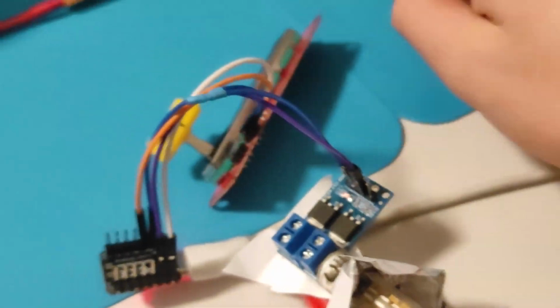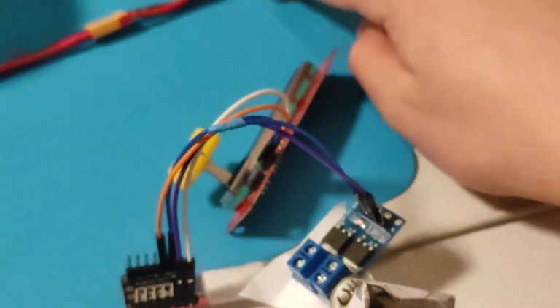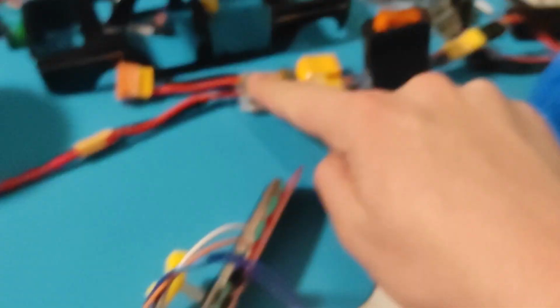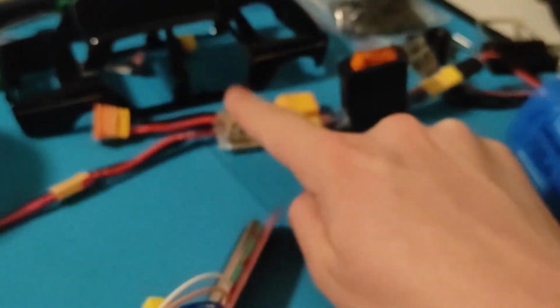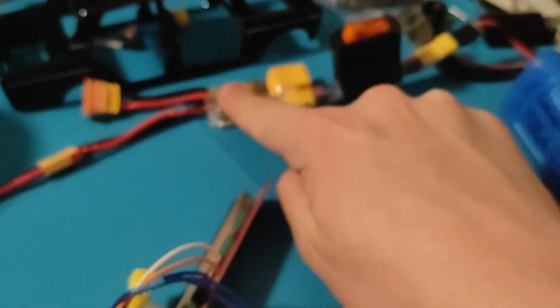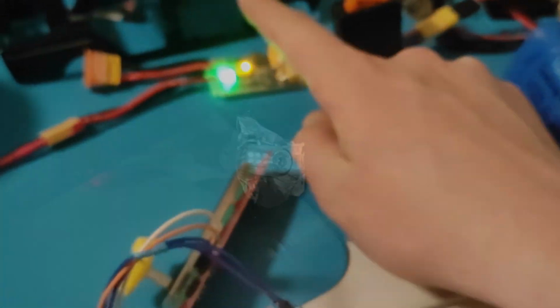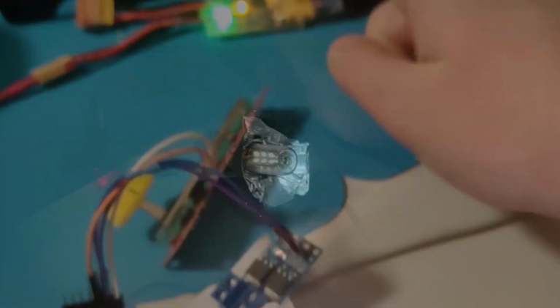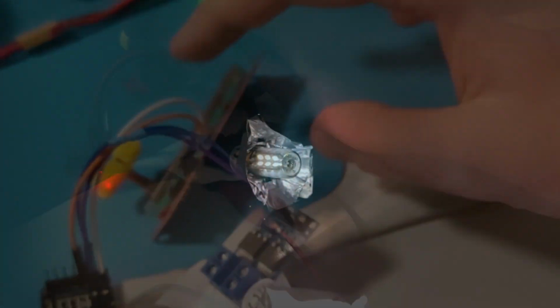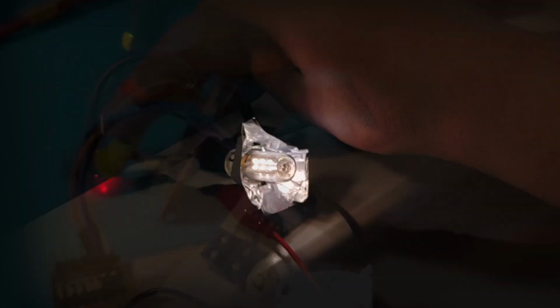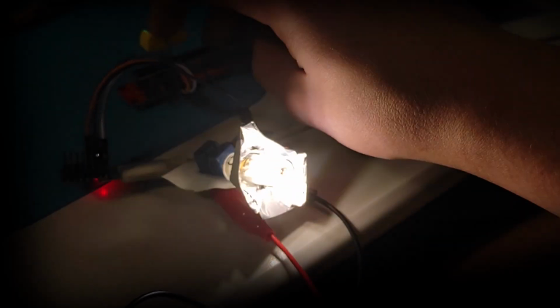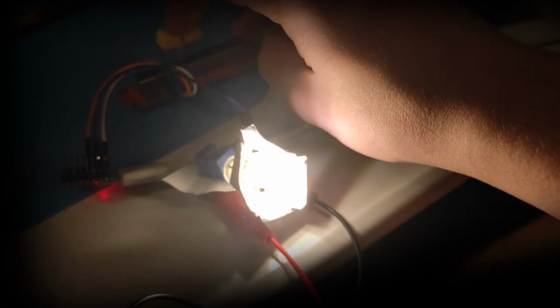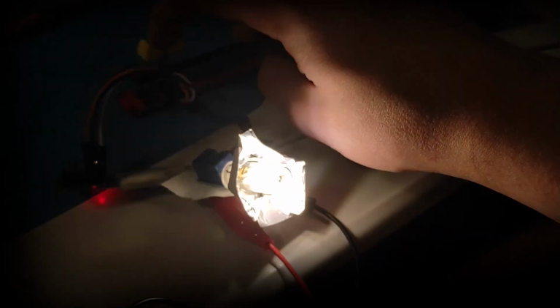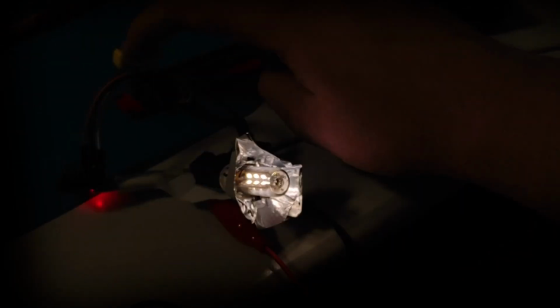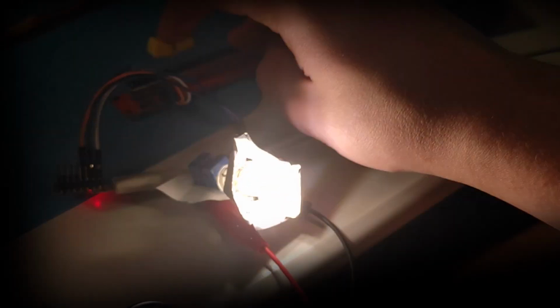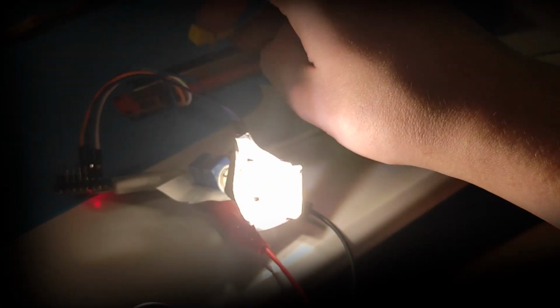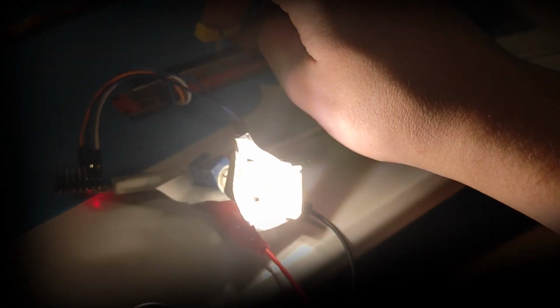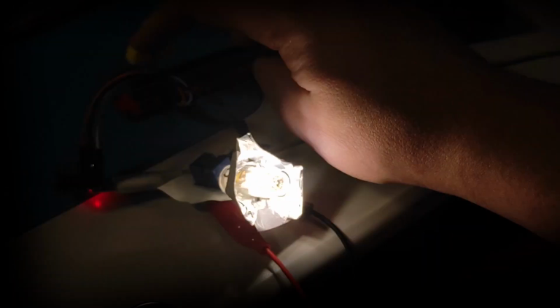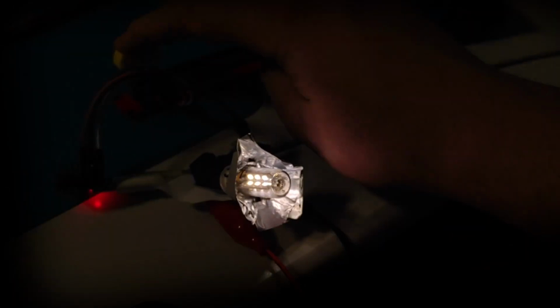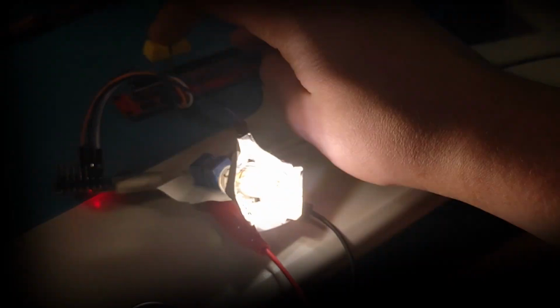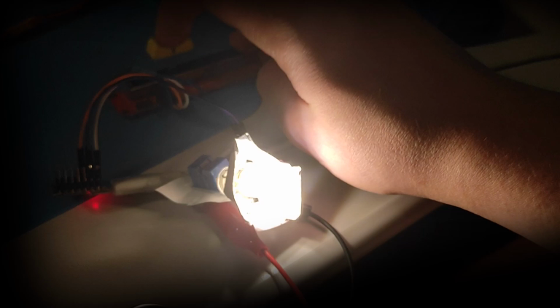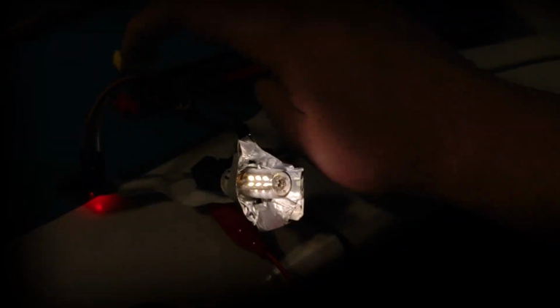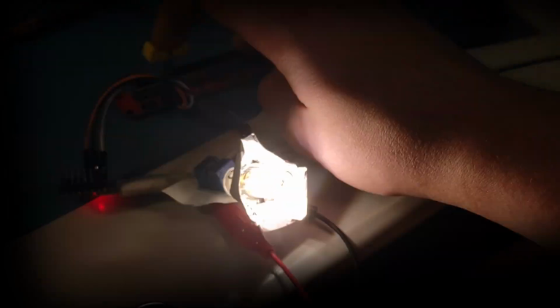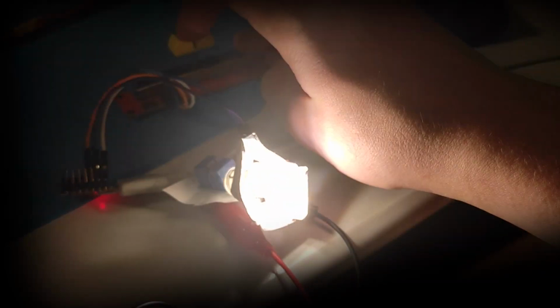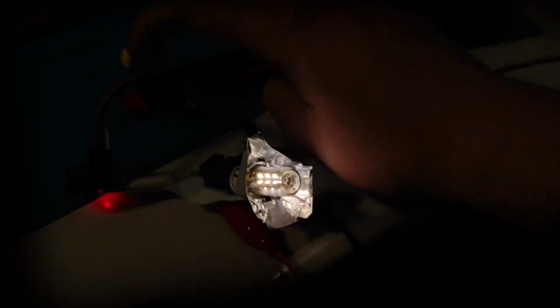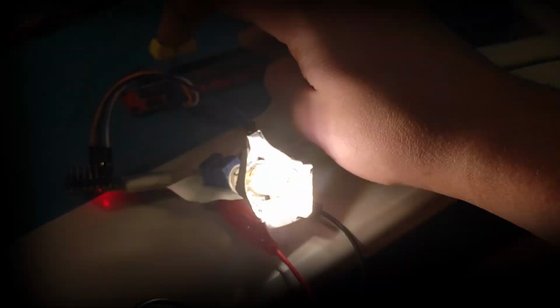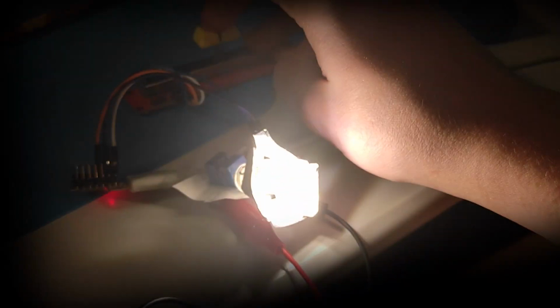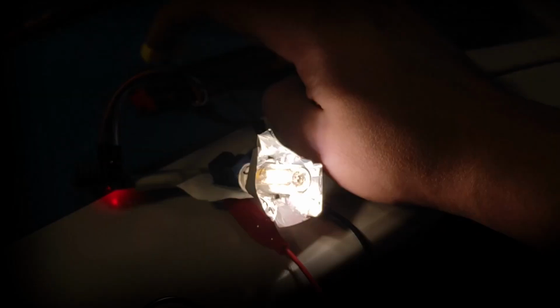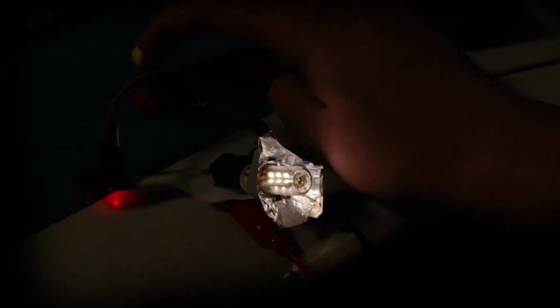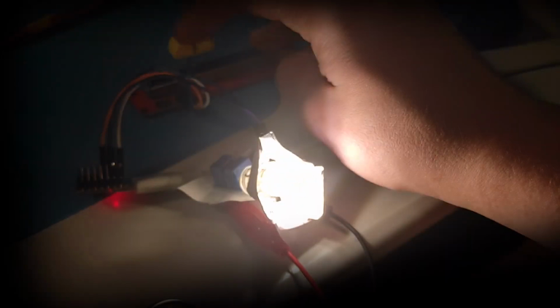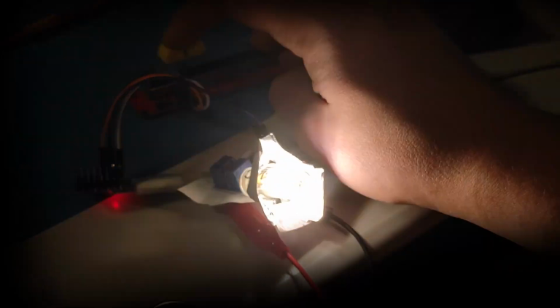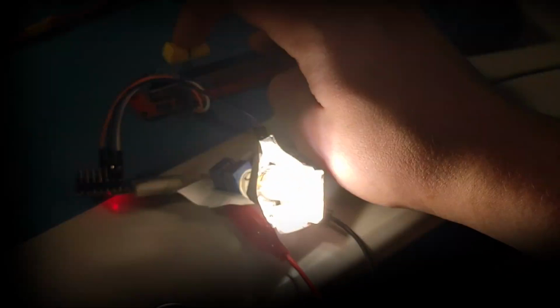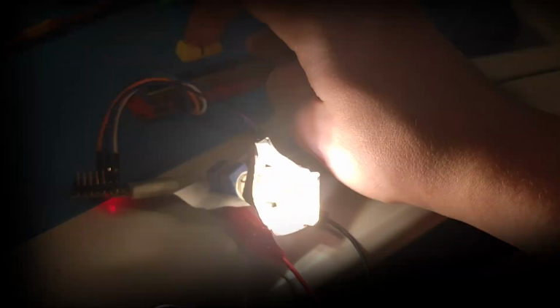So if I turn it on, you can see I can control the brightness. Move the slider to the right, it goes brighter — it's really bright.